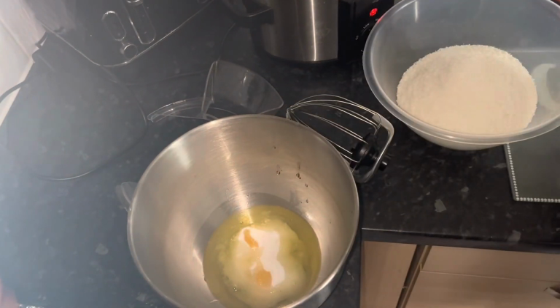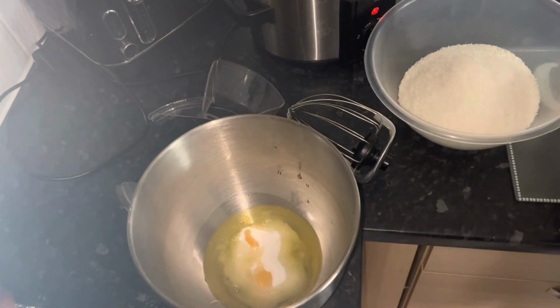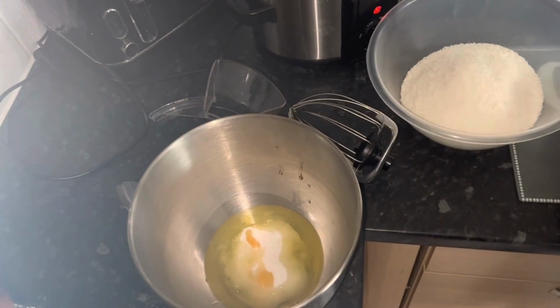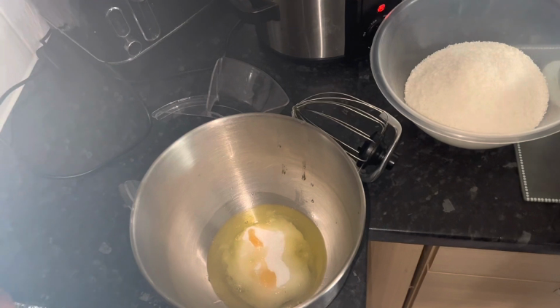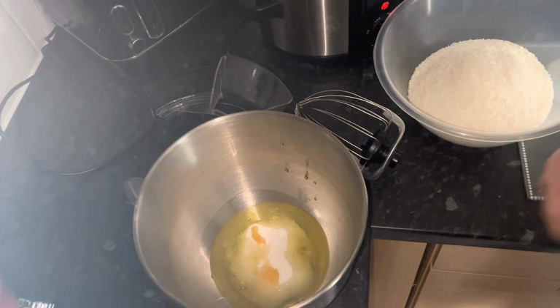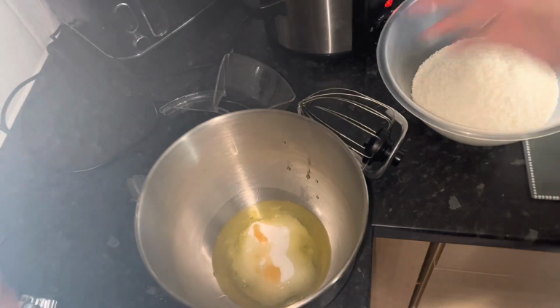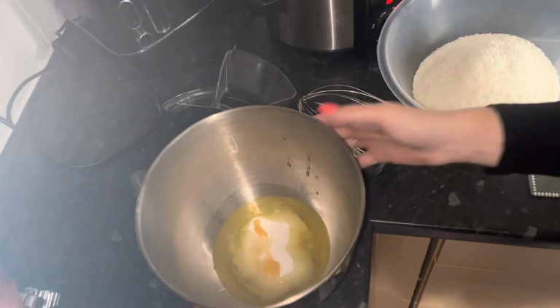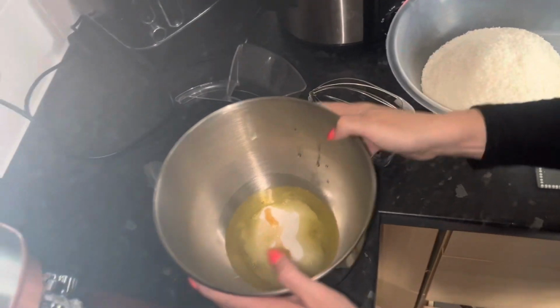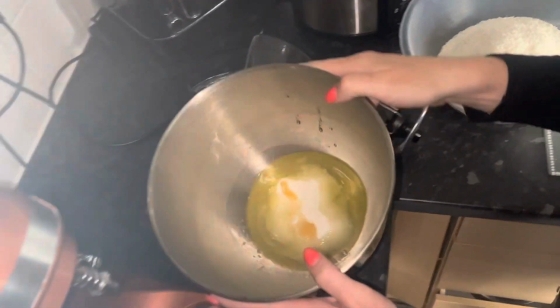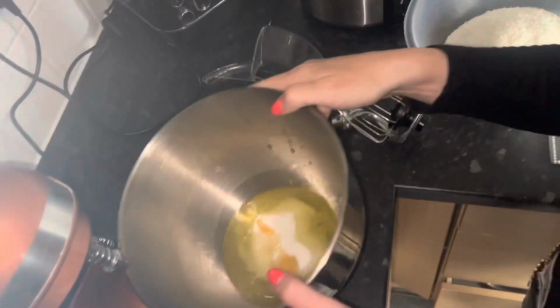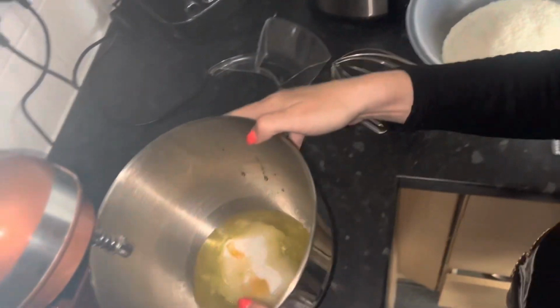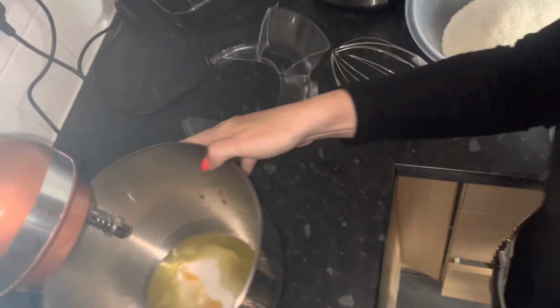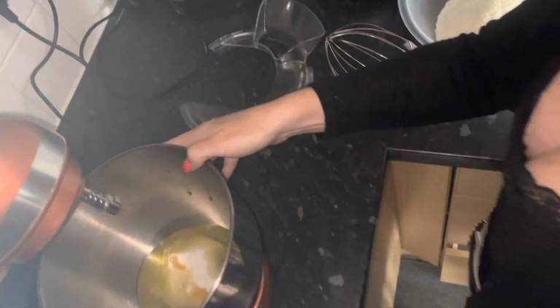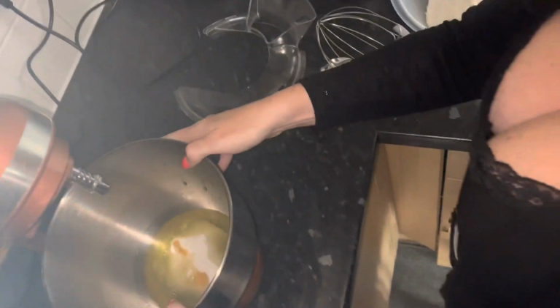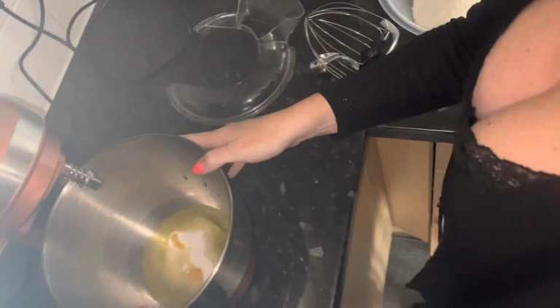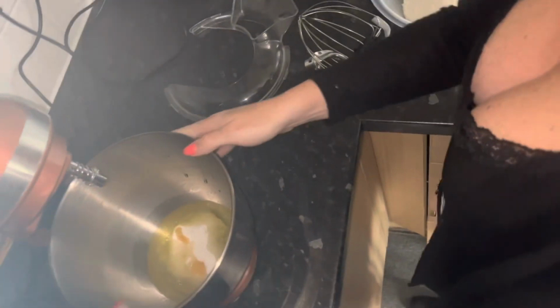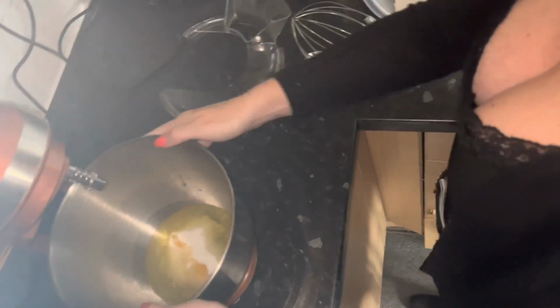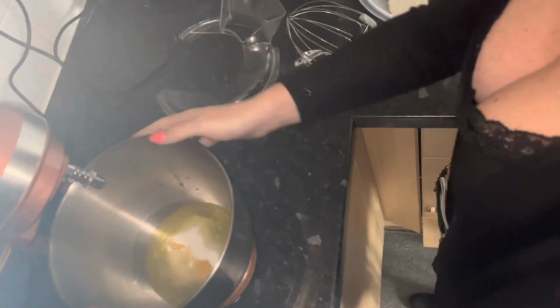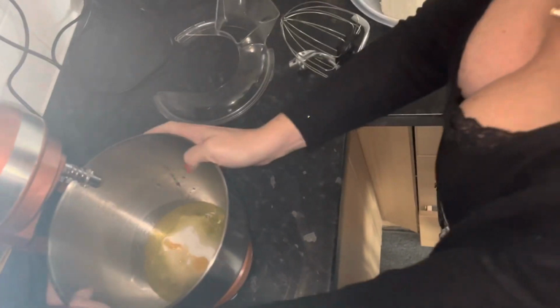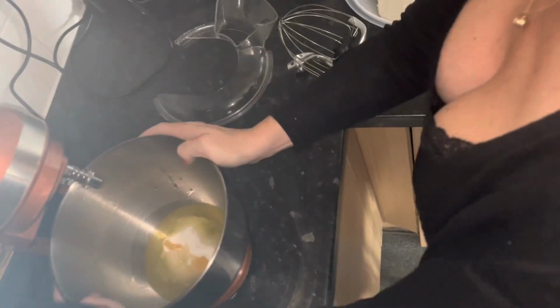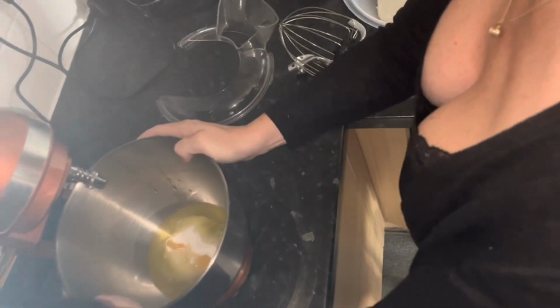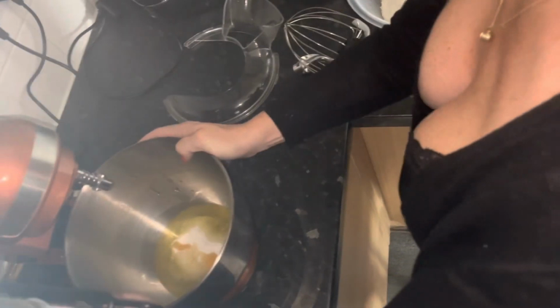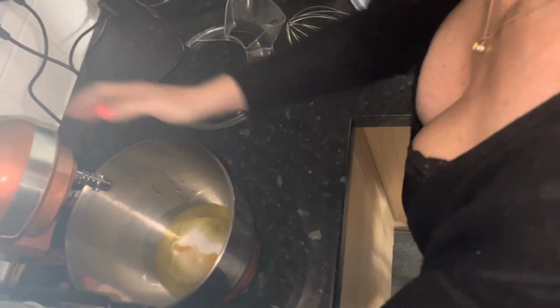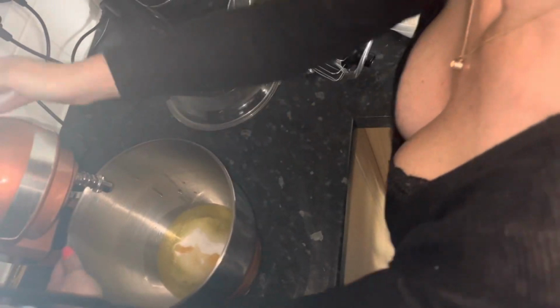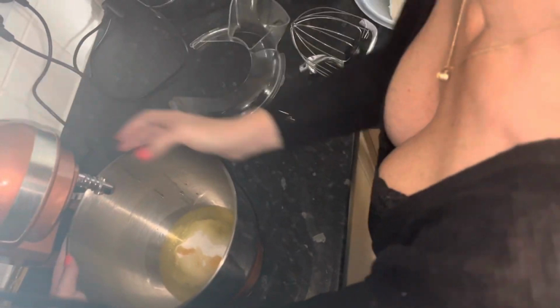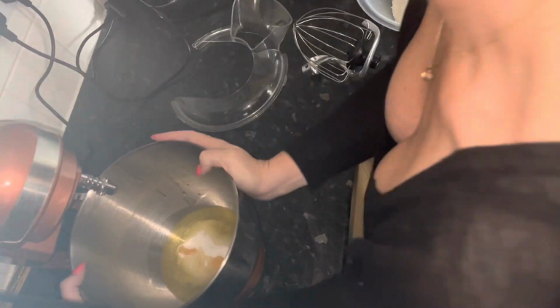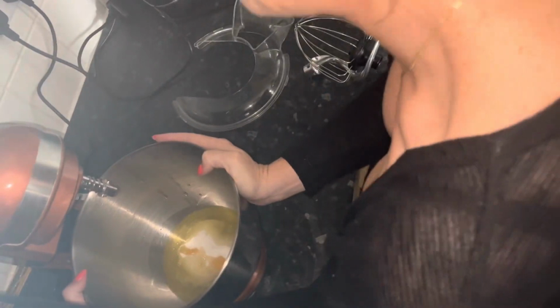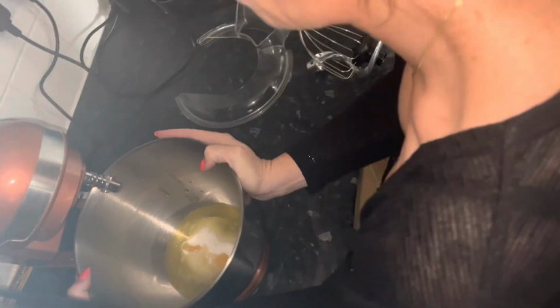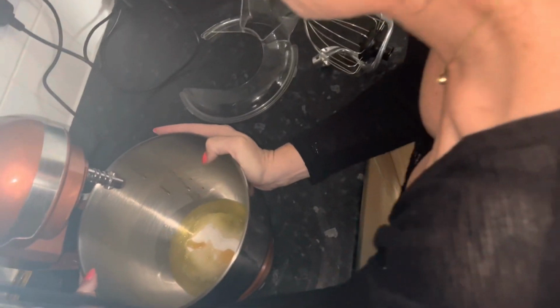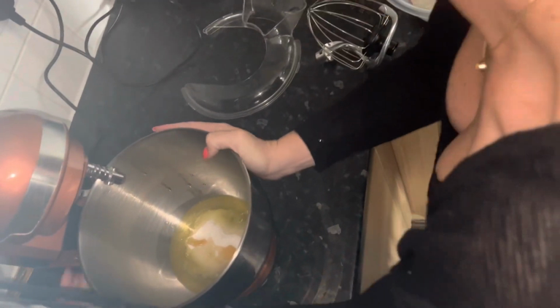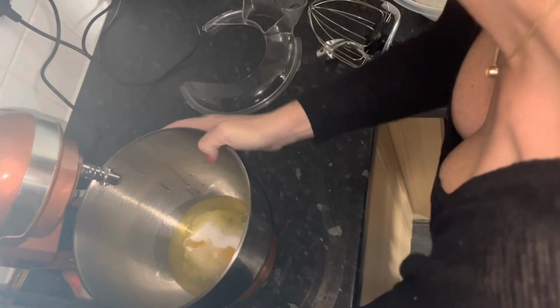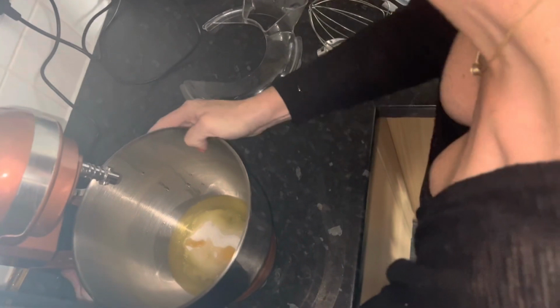And then just whisk that together until it's all — floppy, I'm guessing.